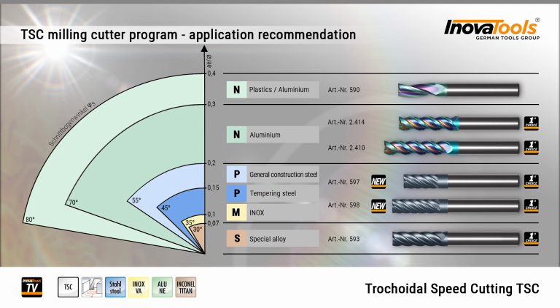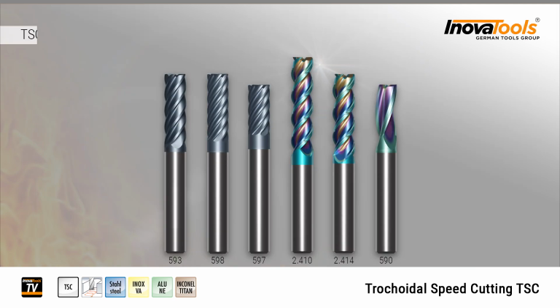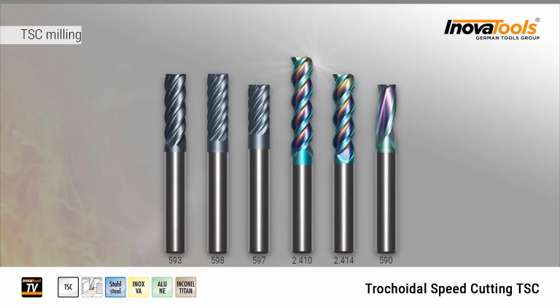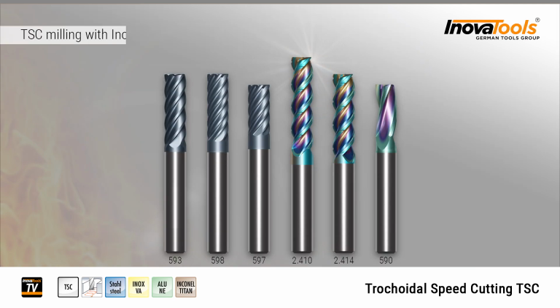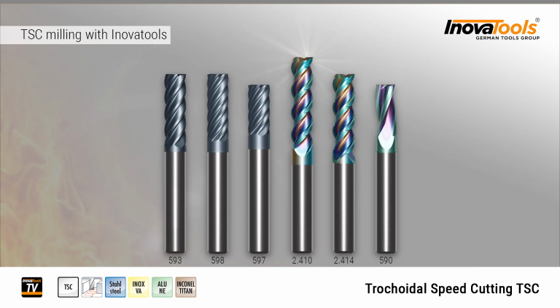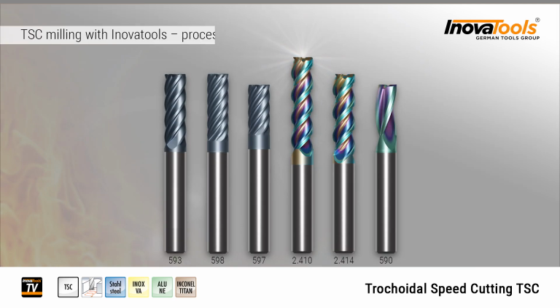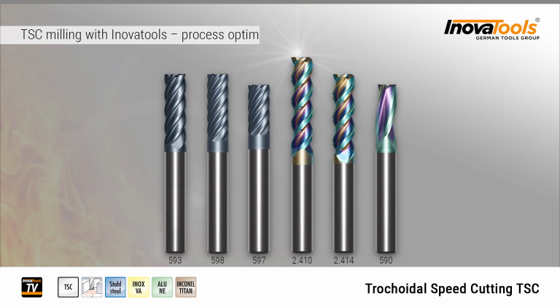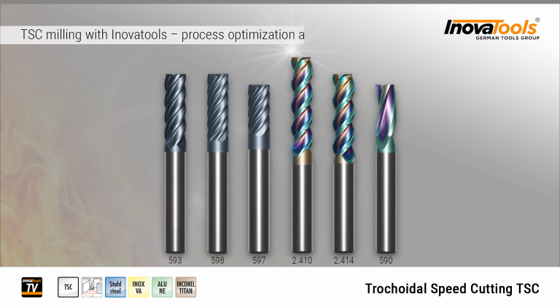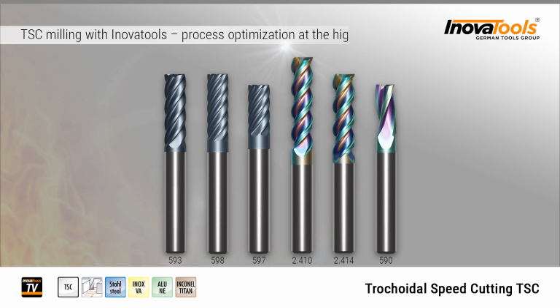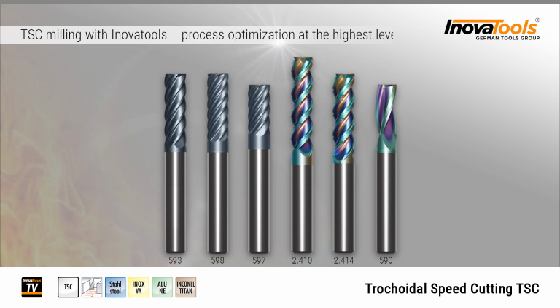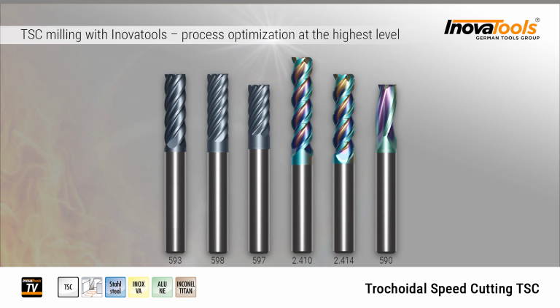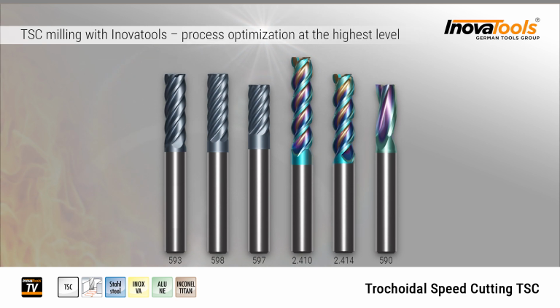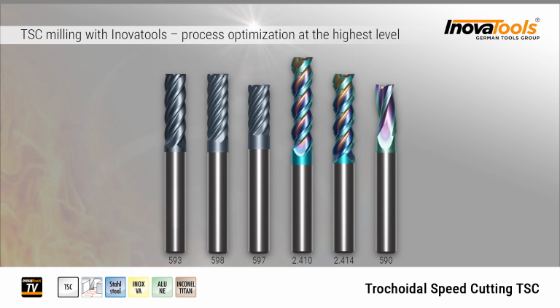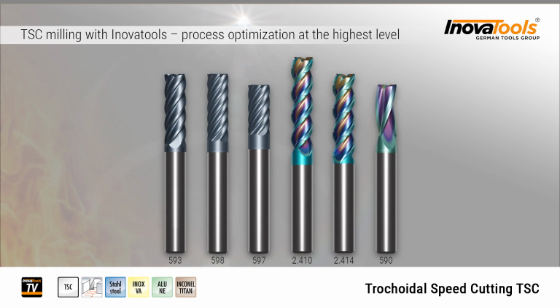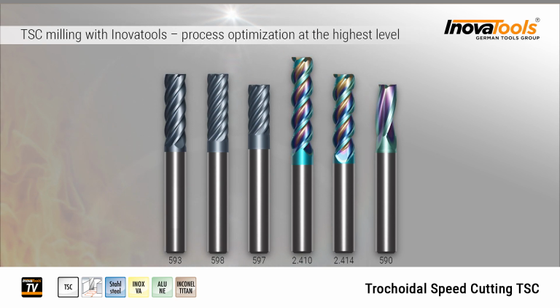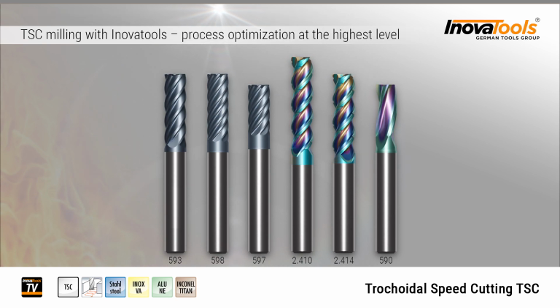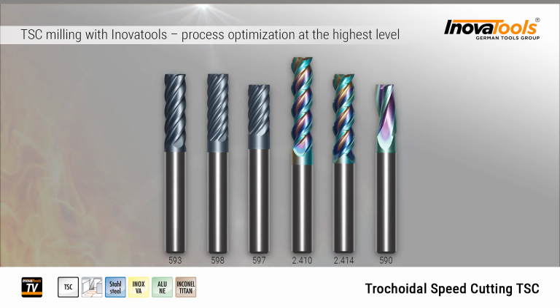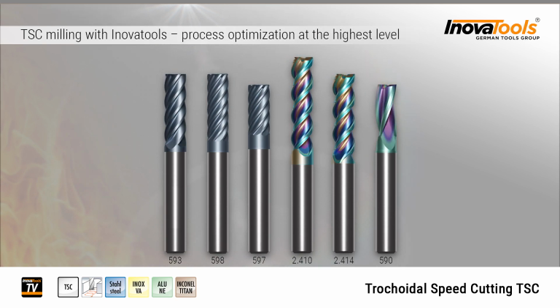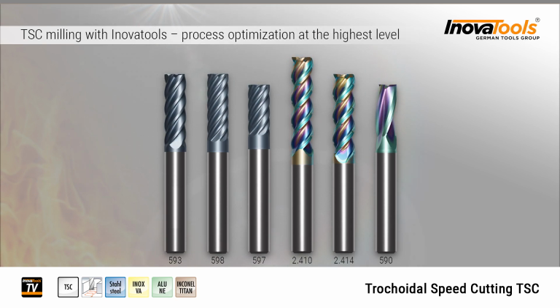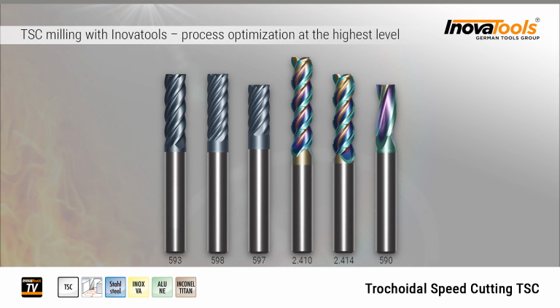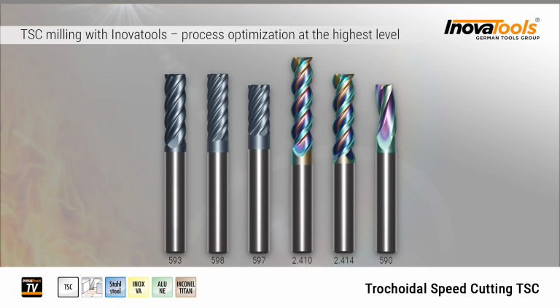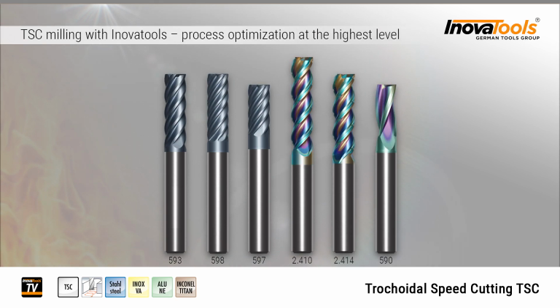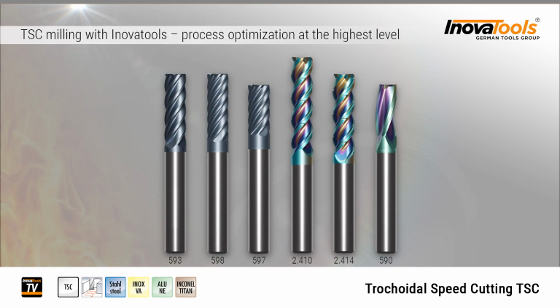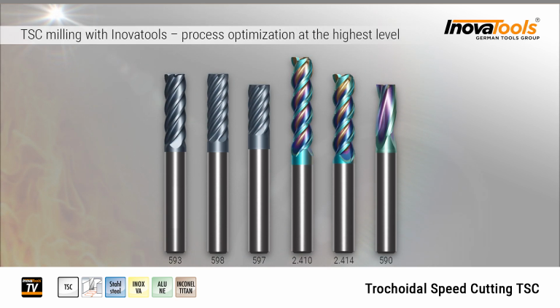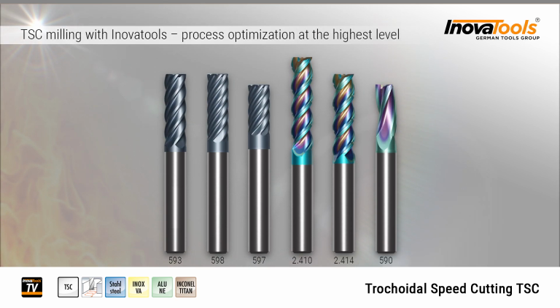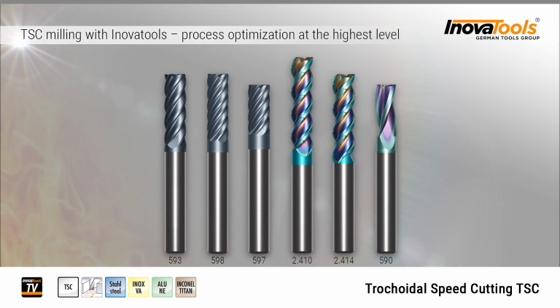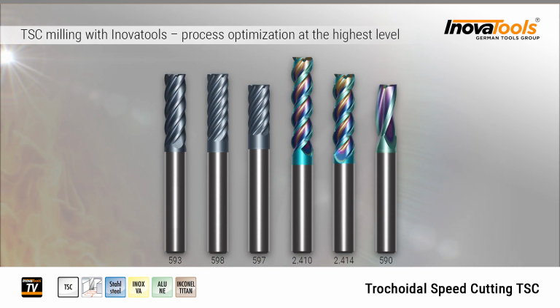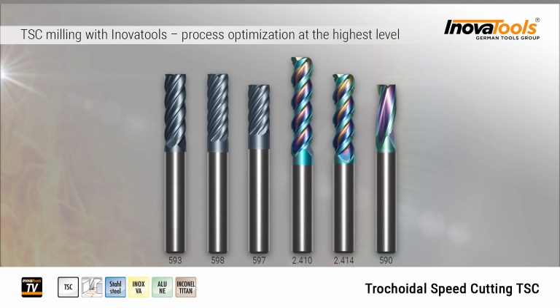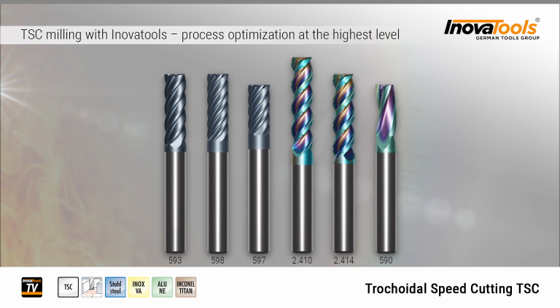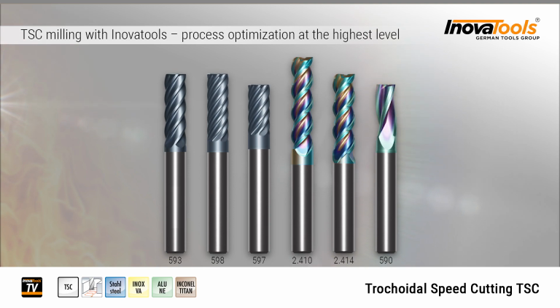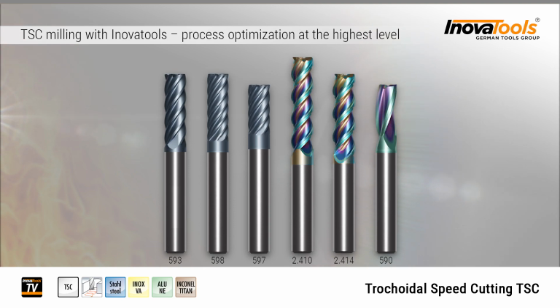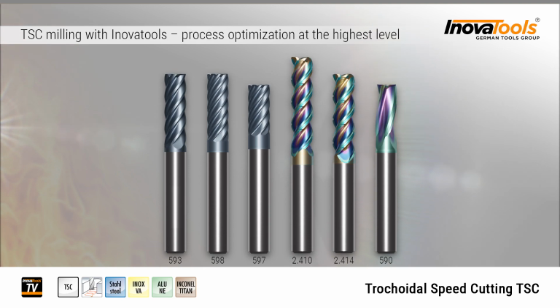TSC milling with InnovaTools — process optimization at the highest level. Article 510 for metals.